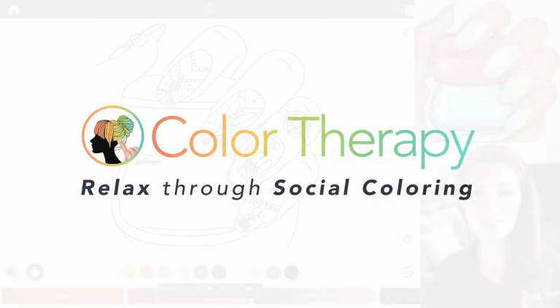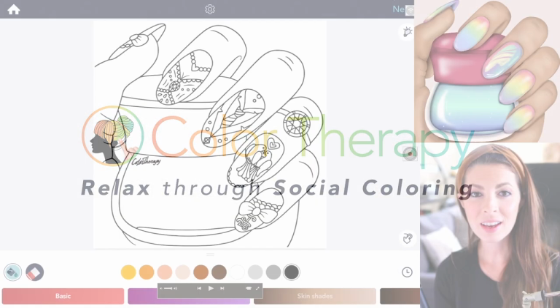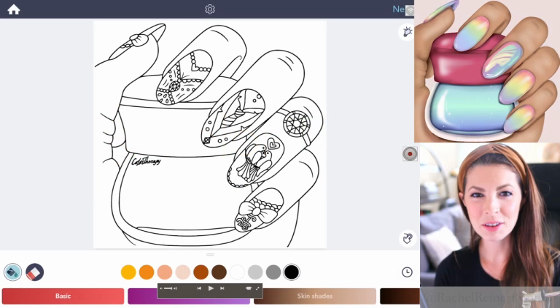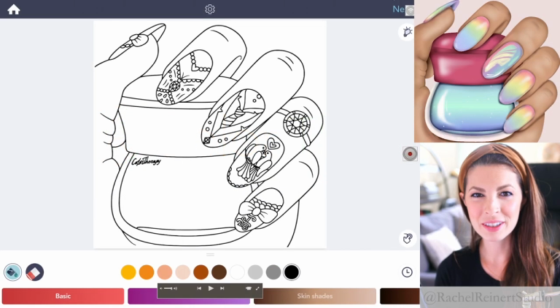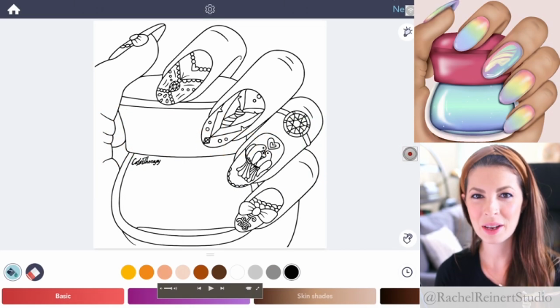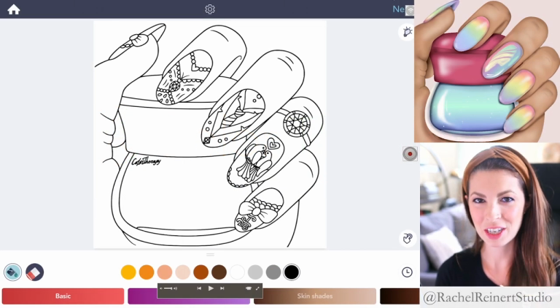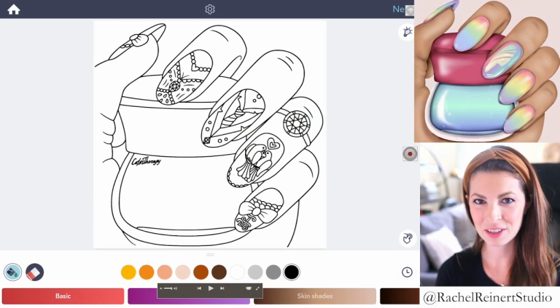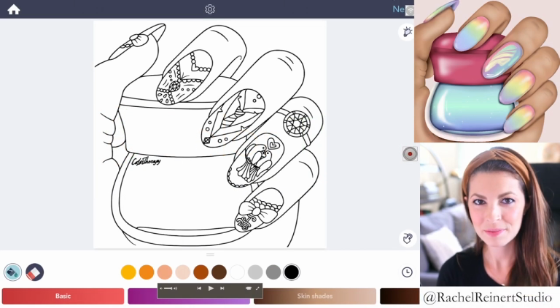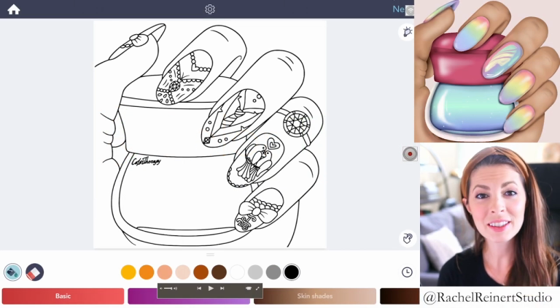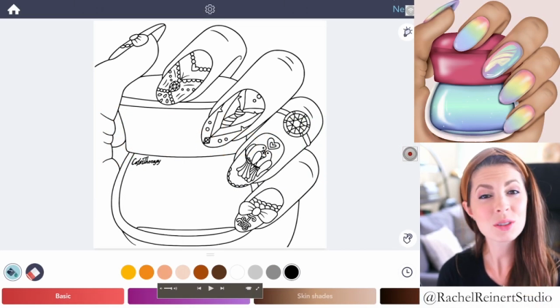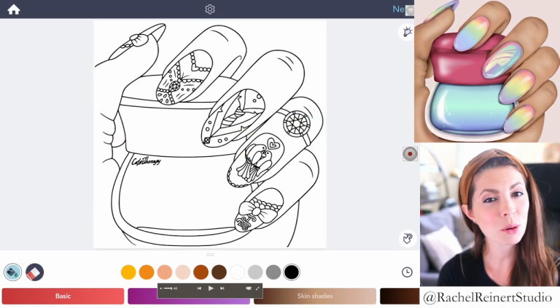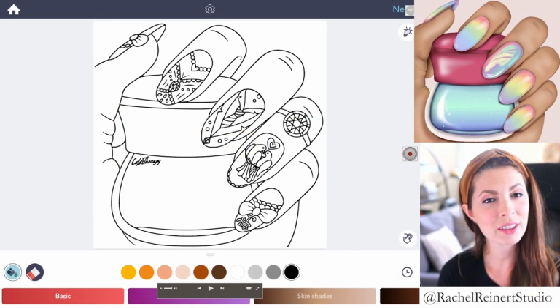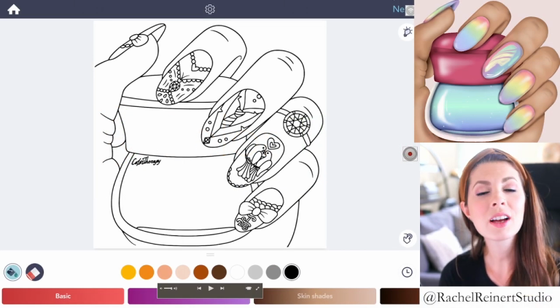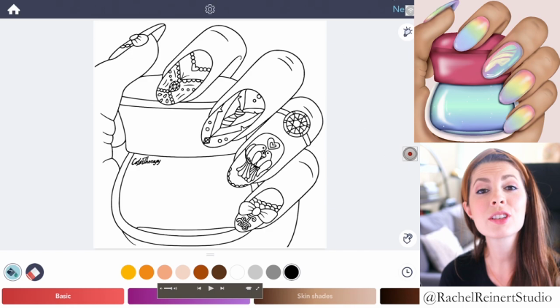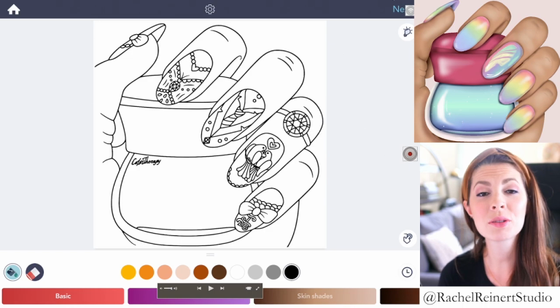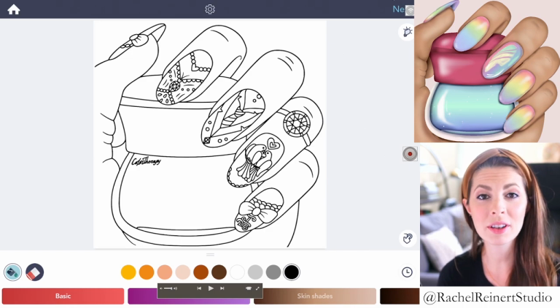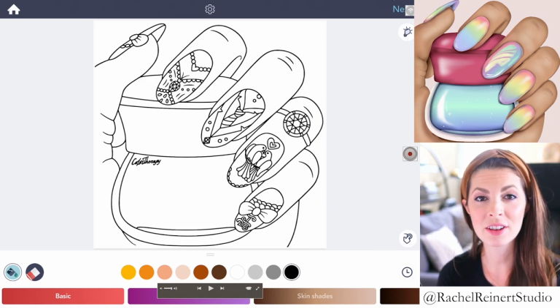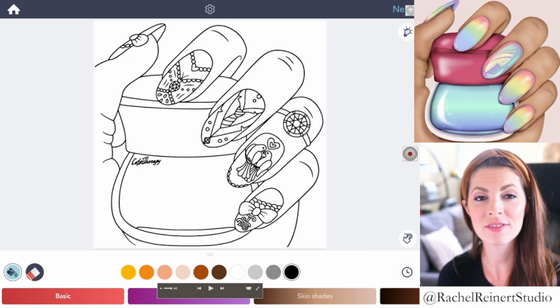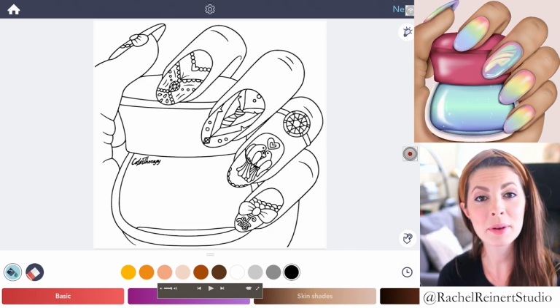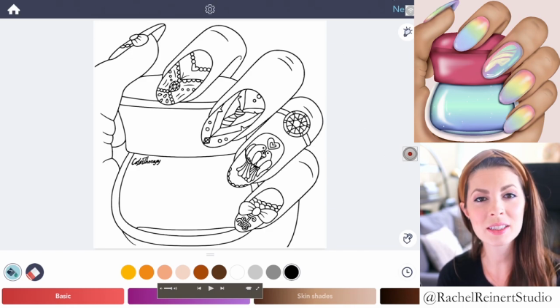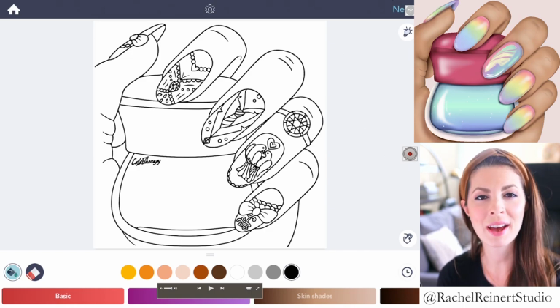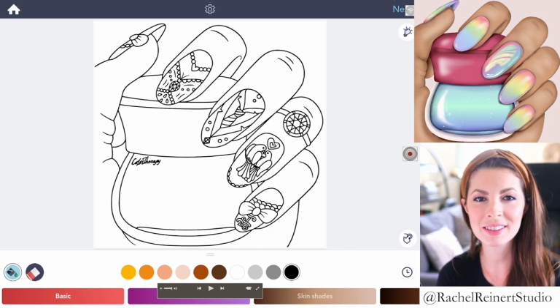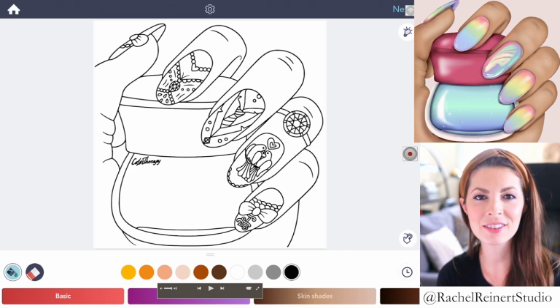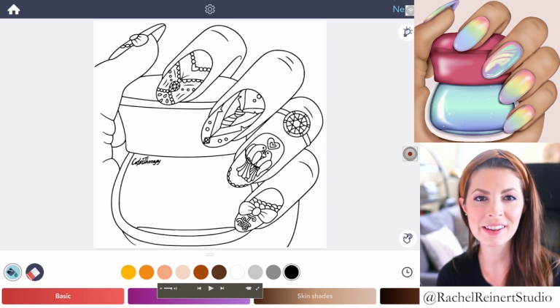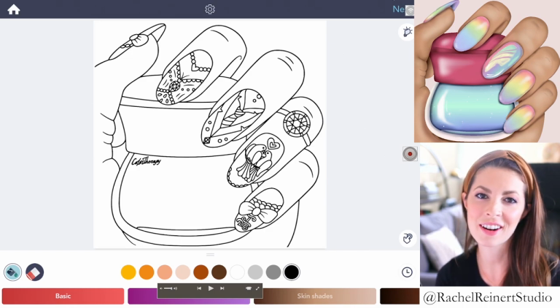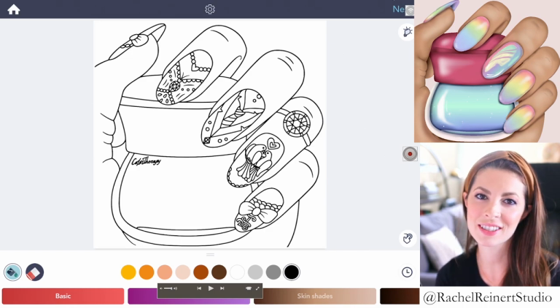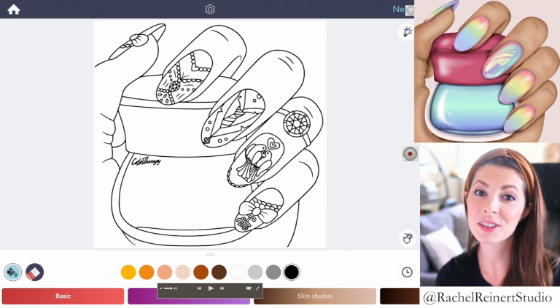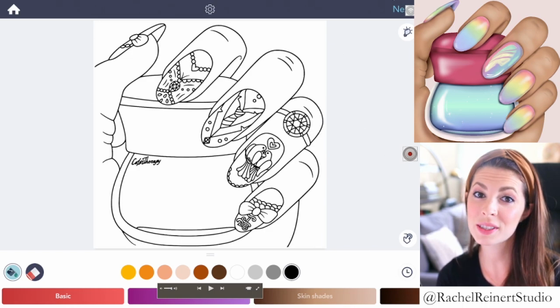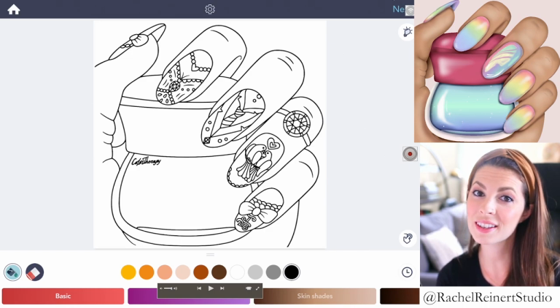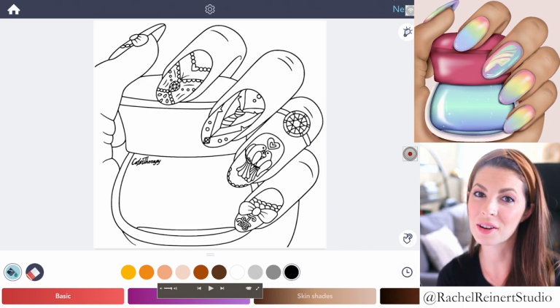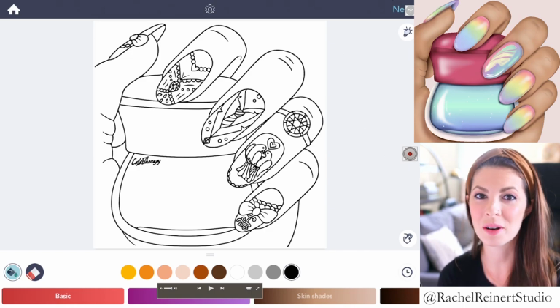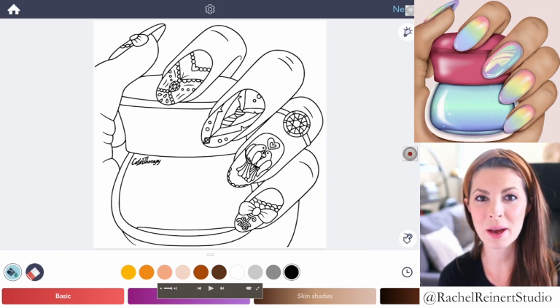Hi everyone, I'm Rachel. In this tutorial, I'll teach you how to color fabulous pastel nail art using the Color Therapy app.